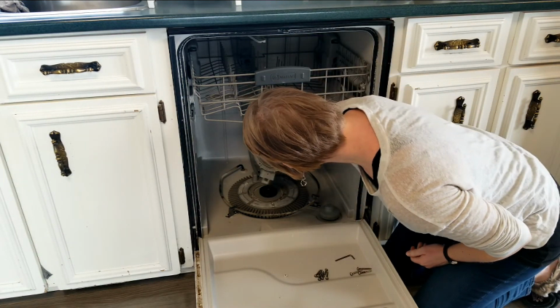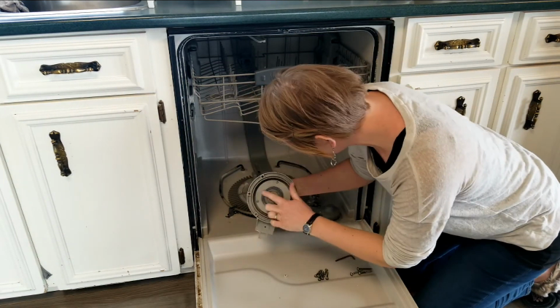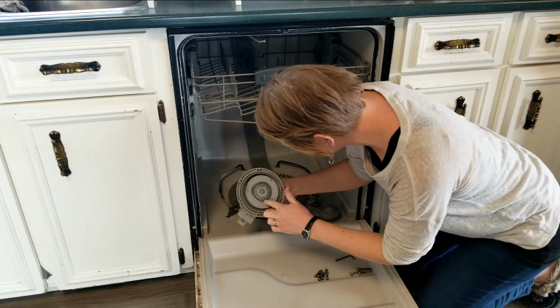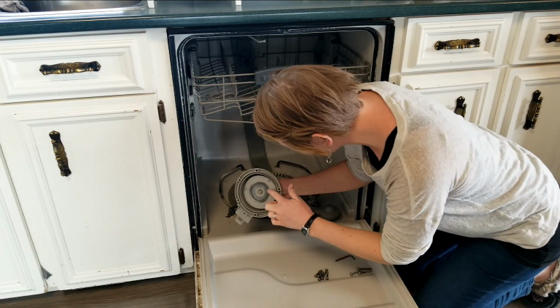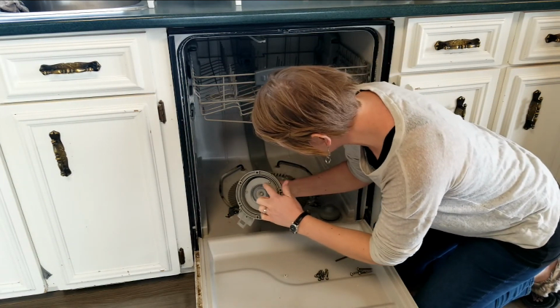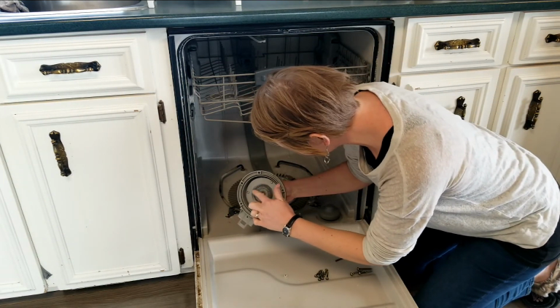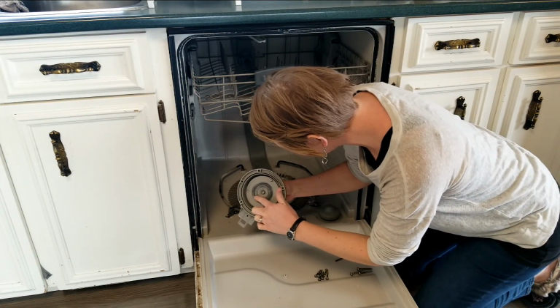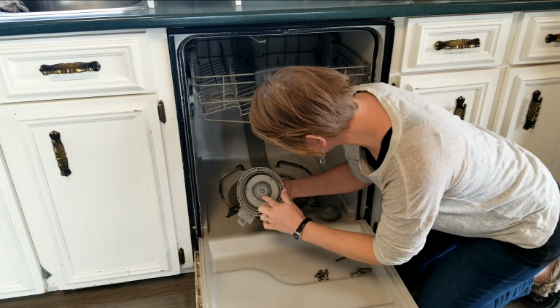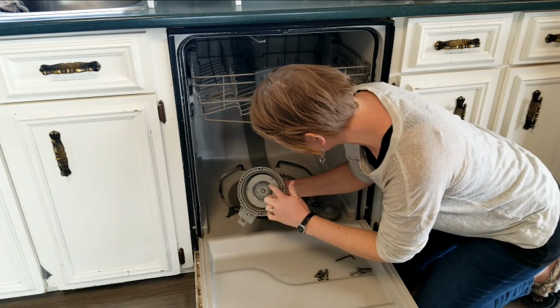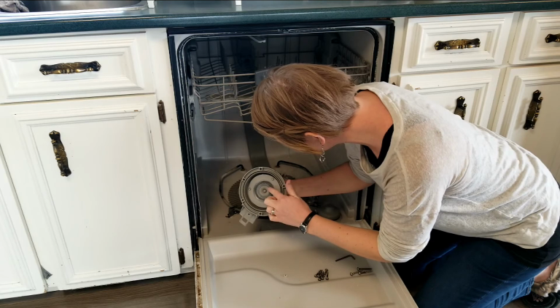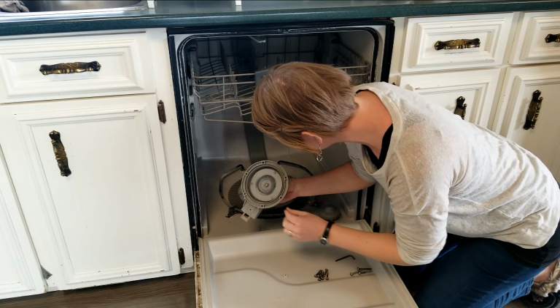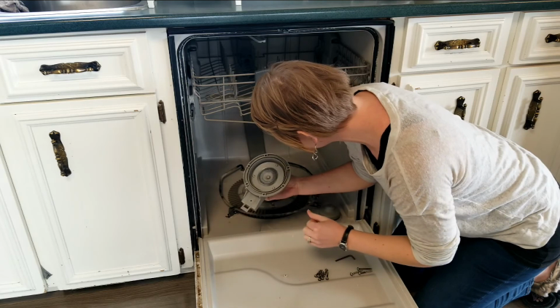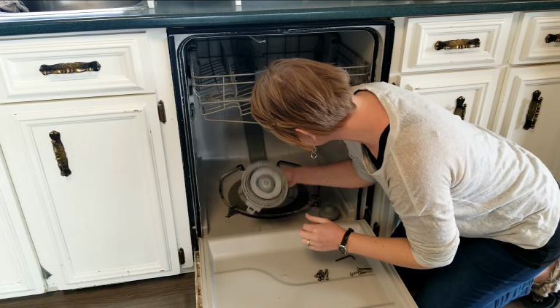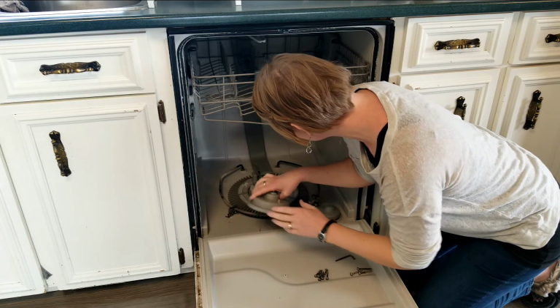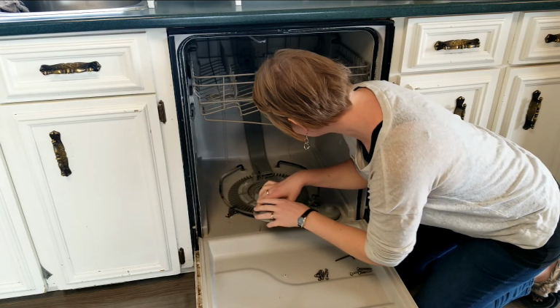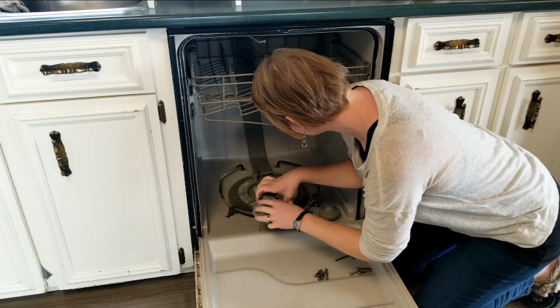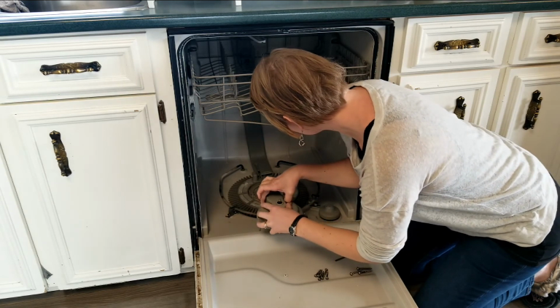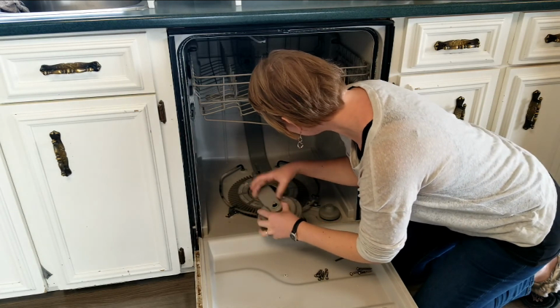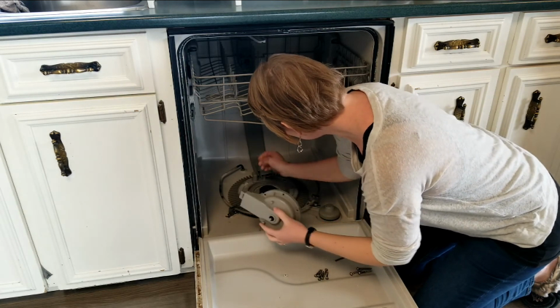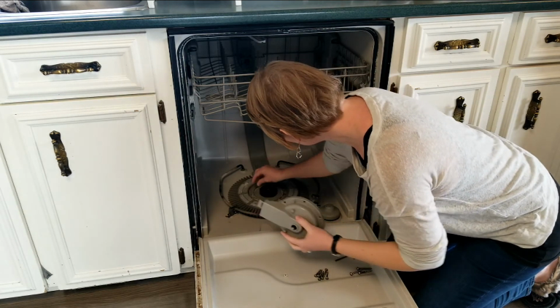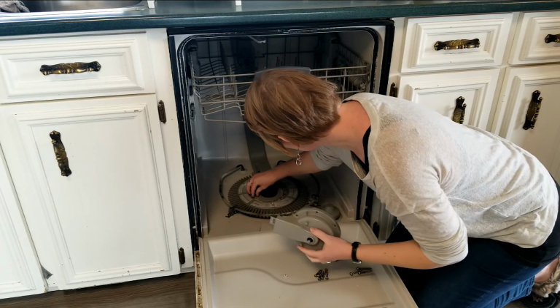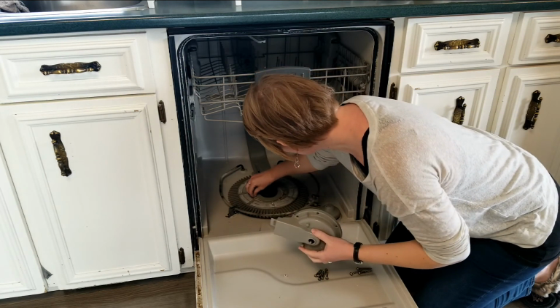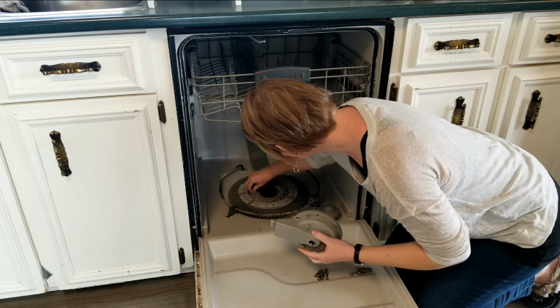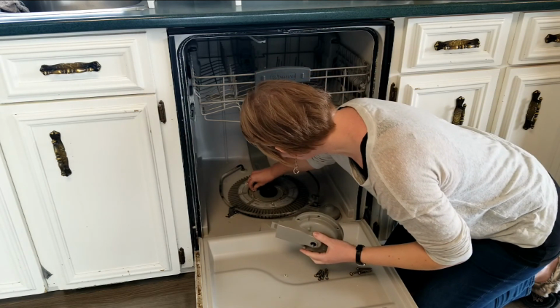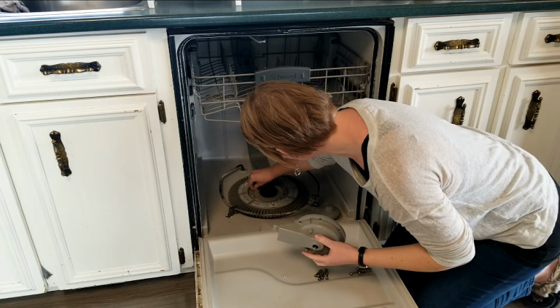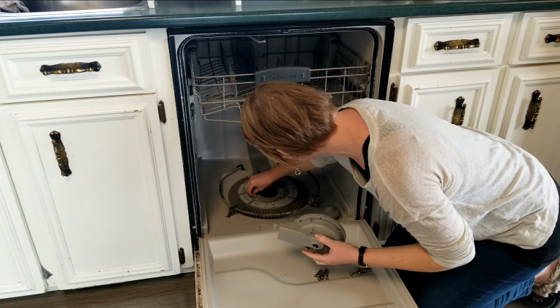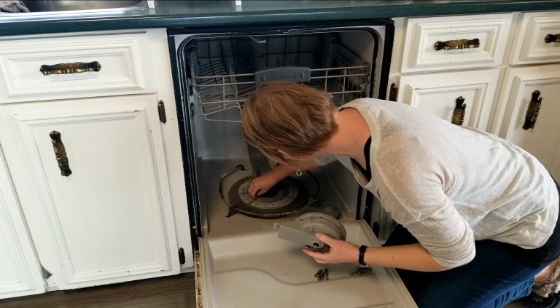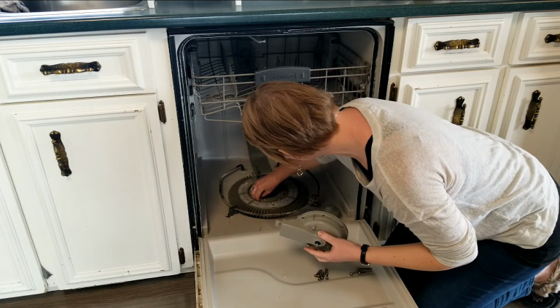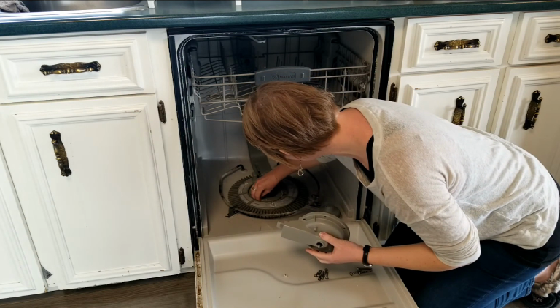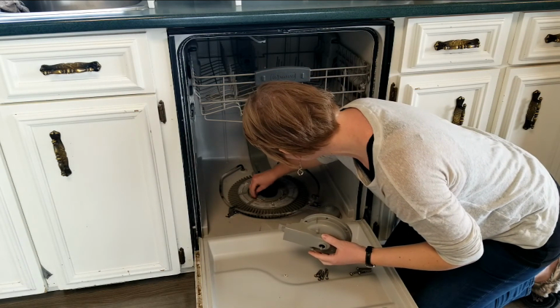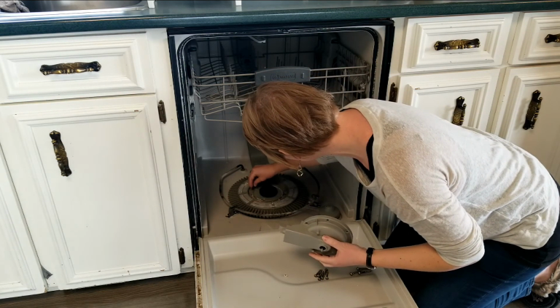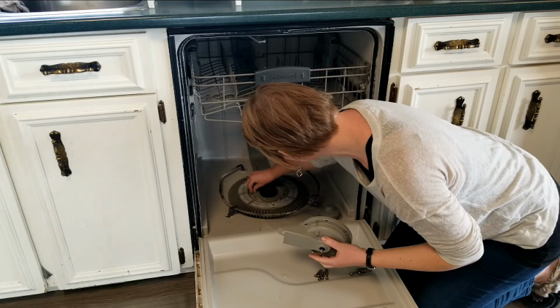You can see how worn that has gotten. And it's kind of junky in here — it's kind of gross.